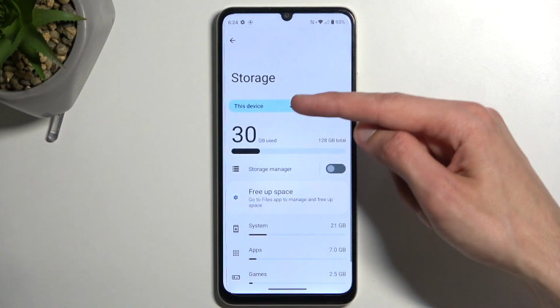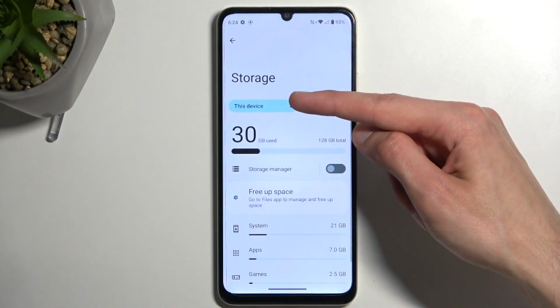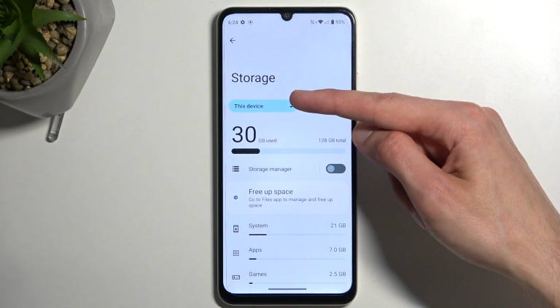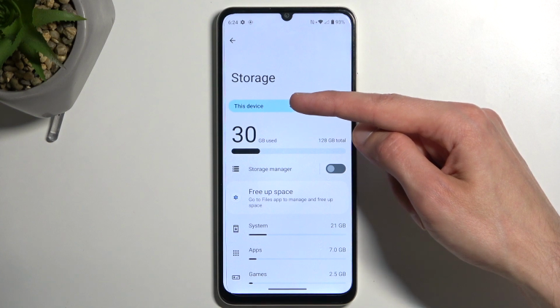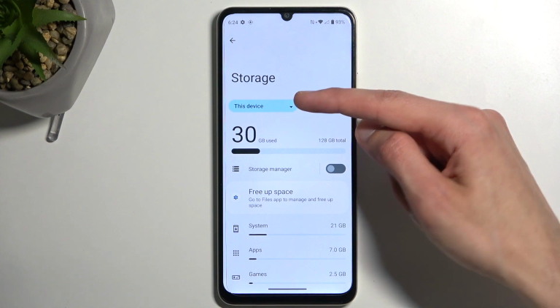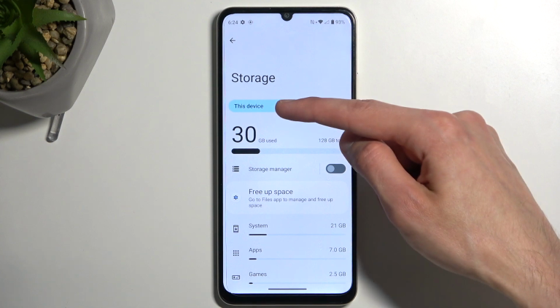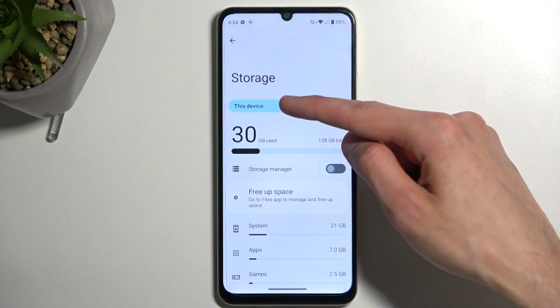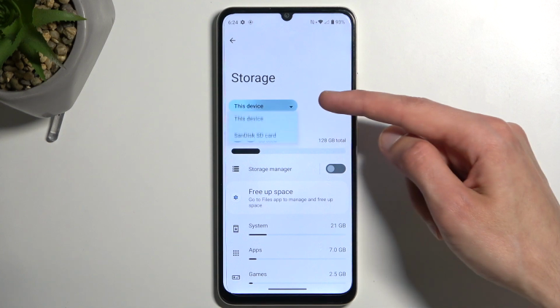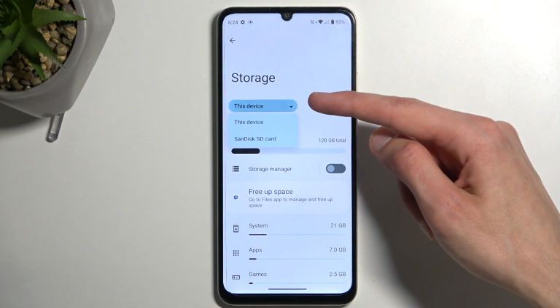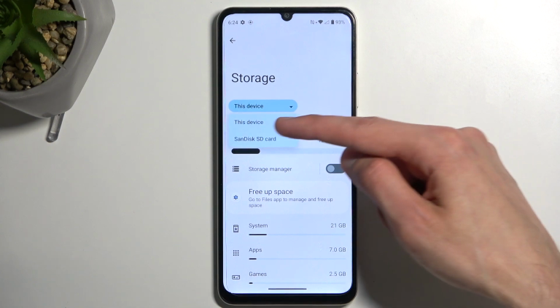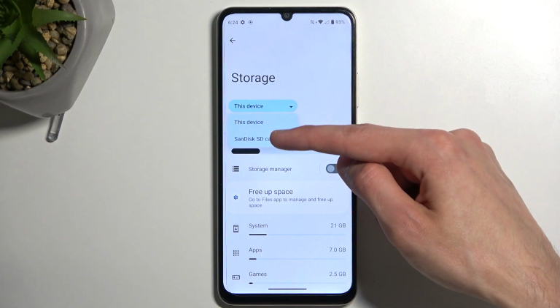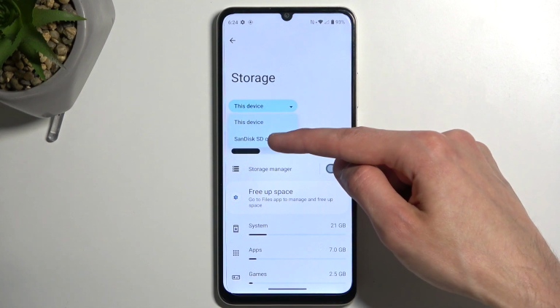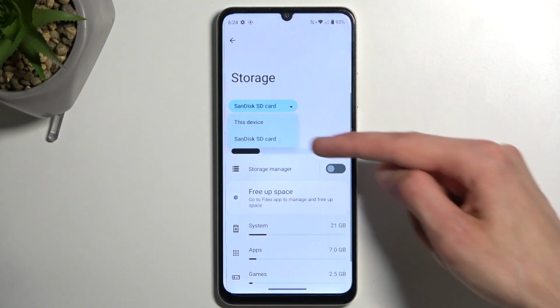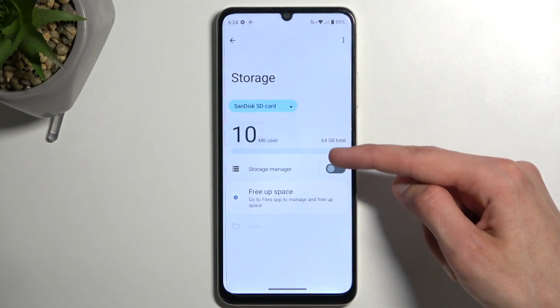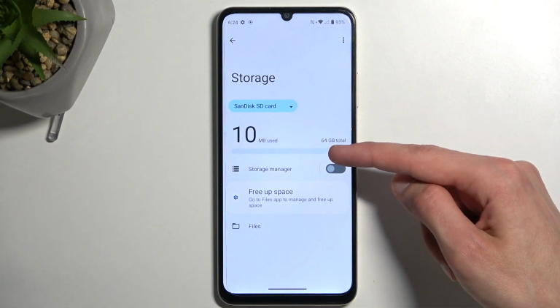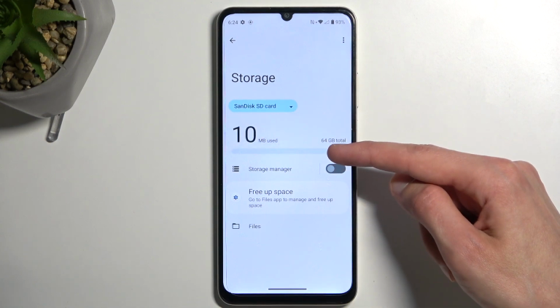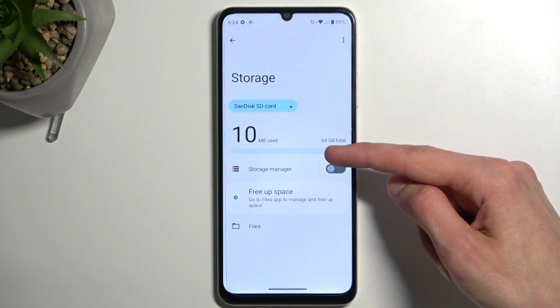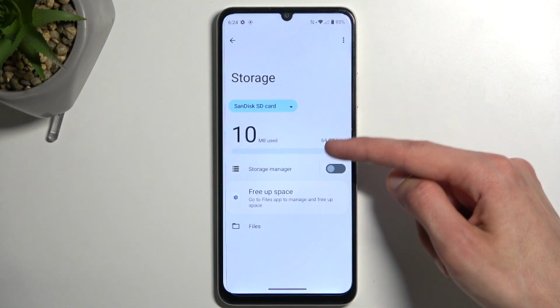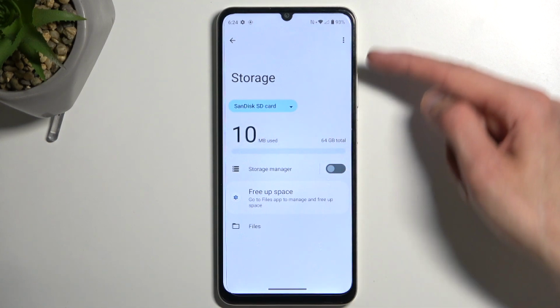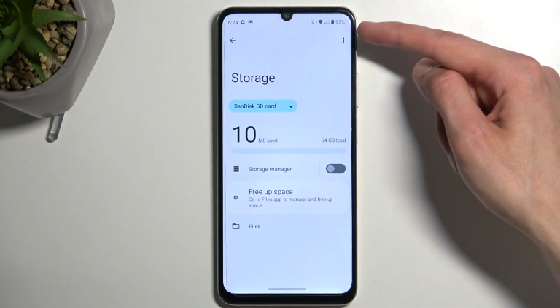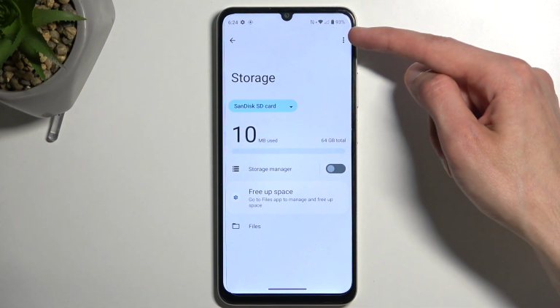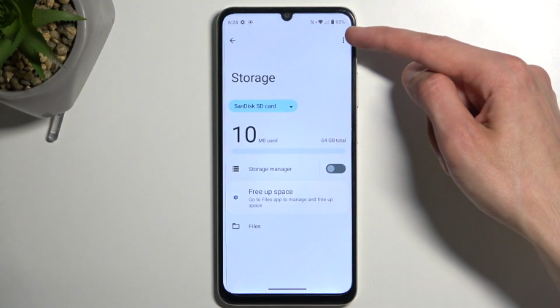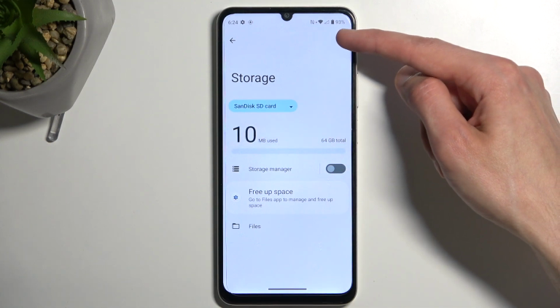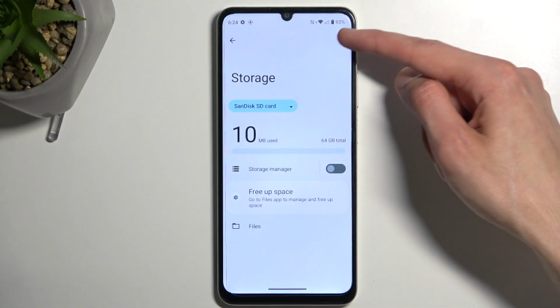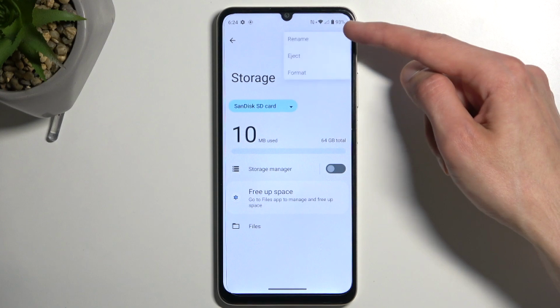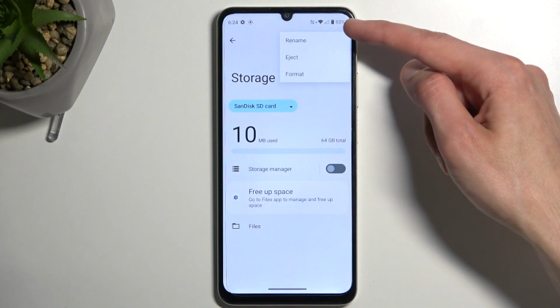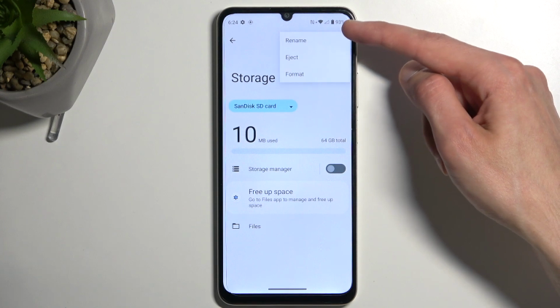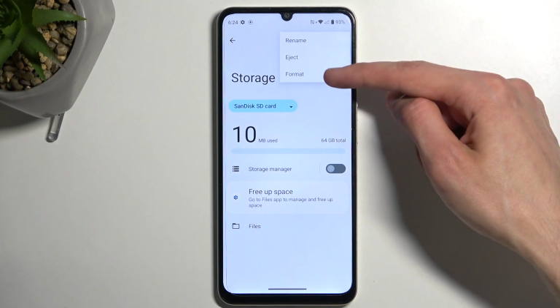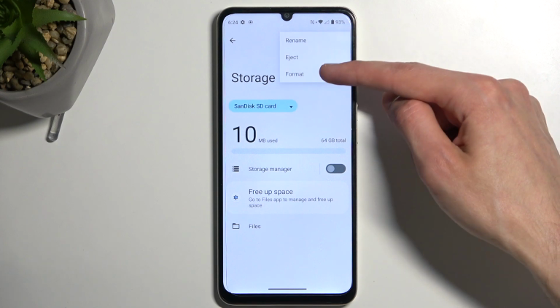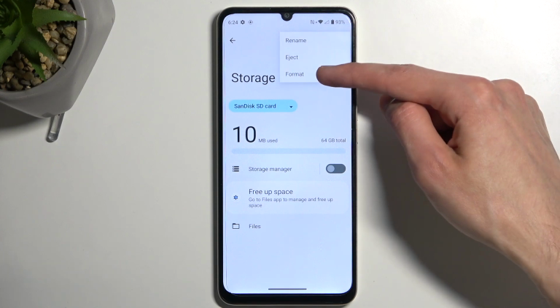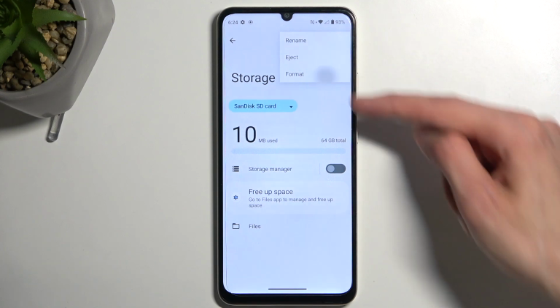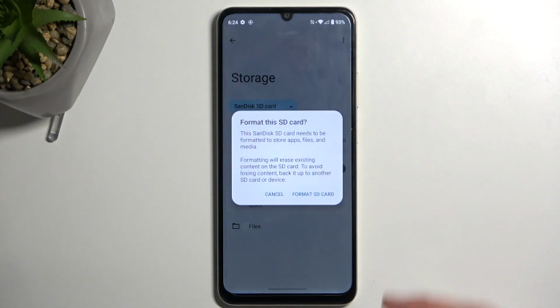Tap on this drop-down menu right here and select SD Card, then choose the three dots and select Format.